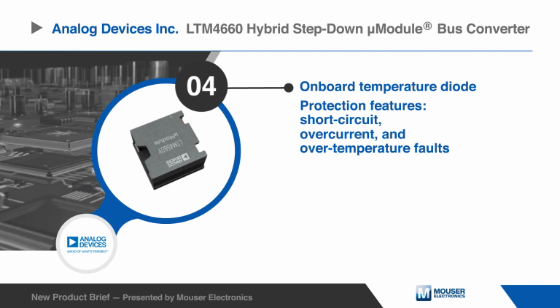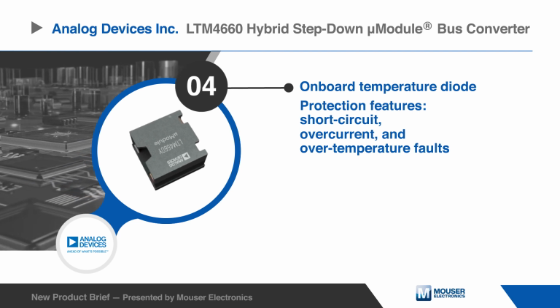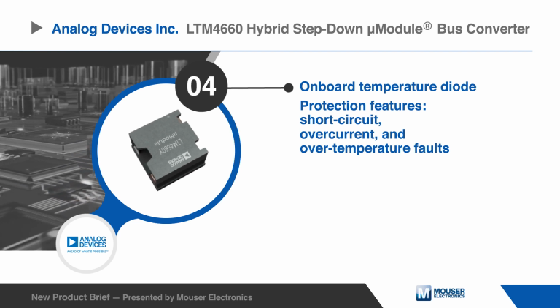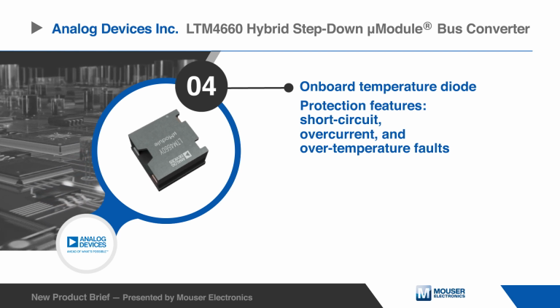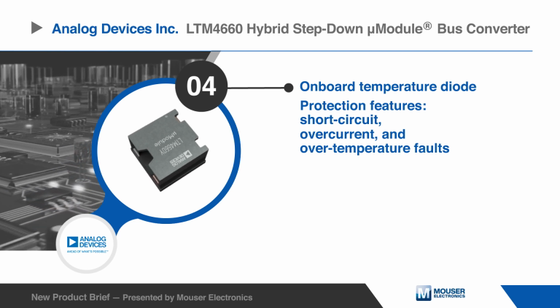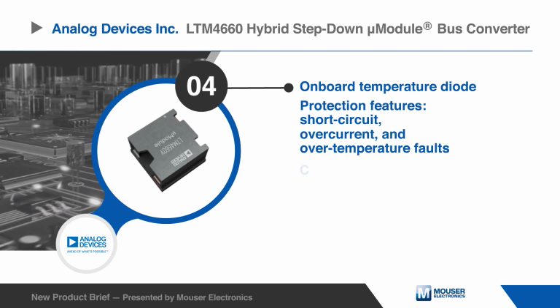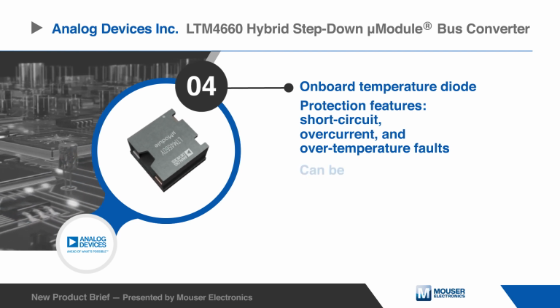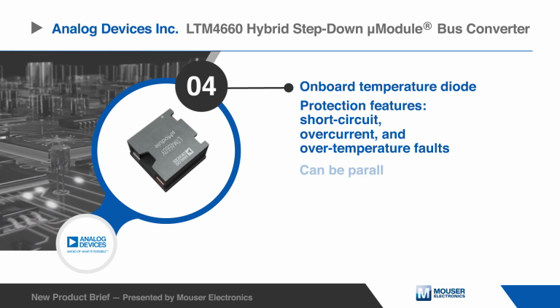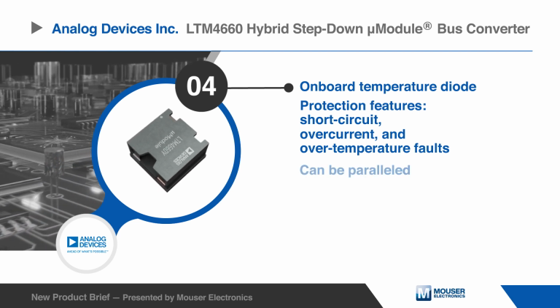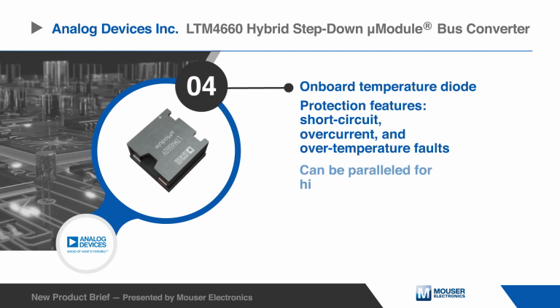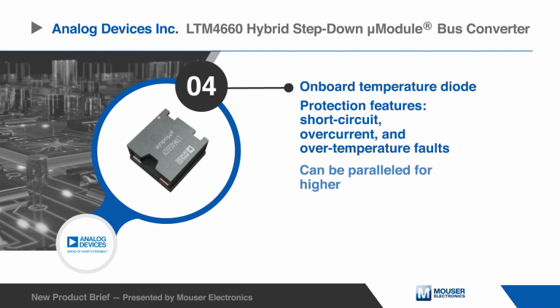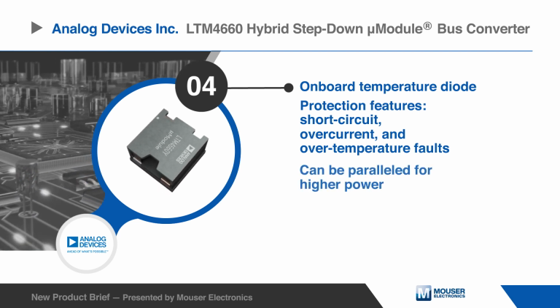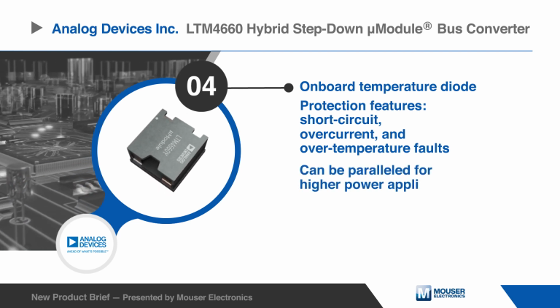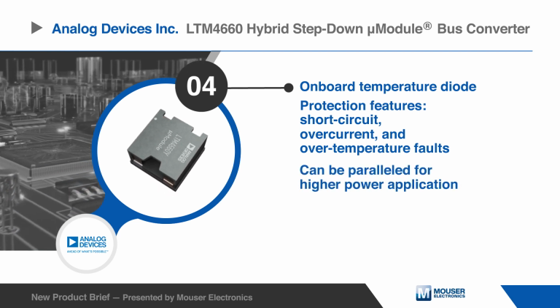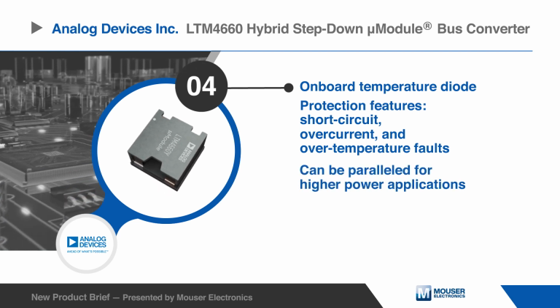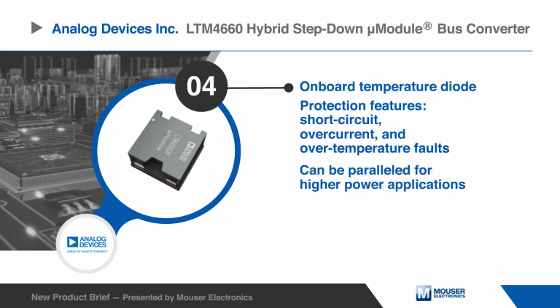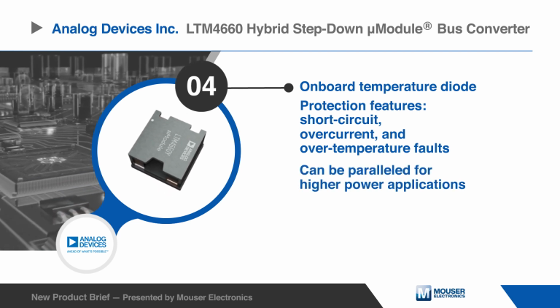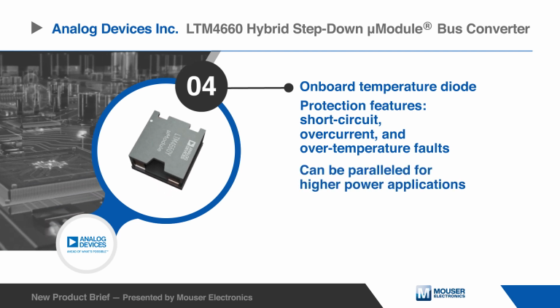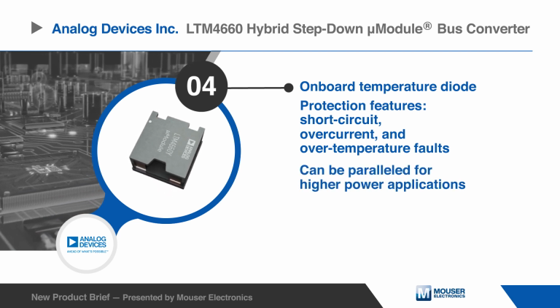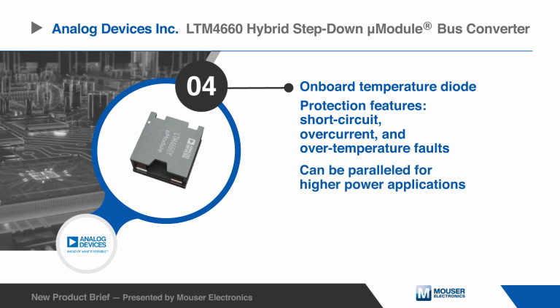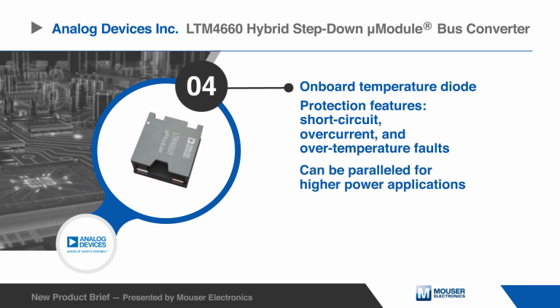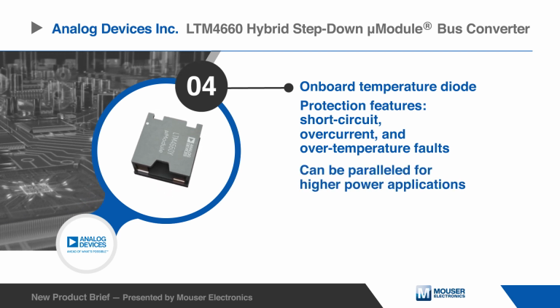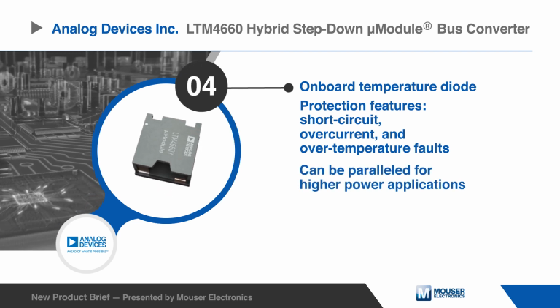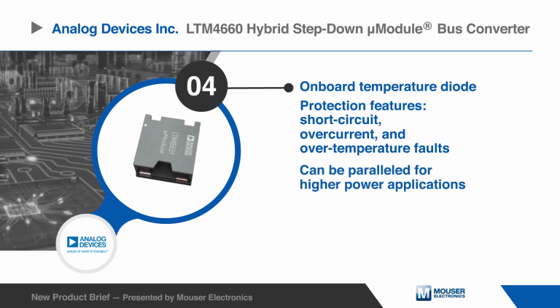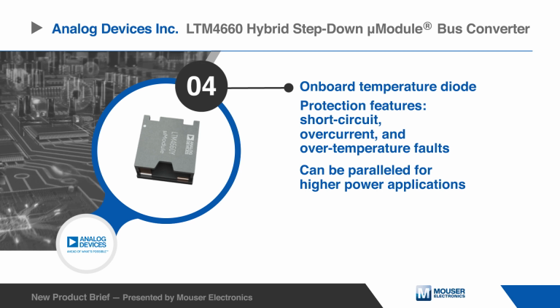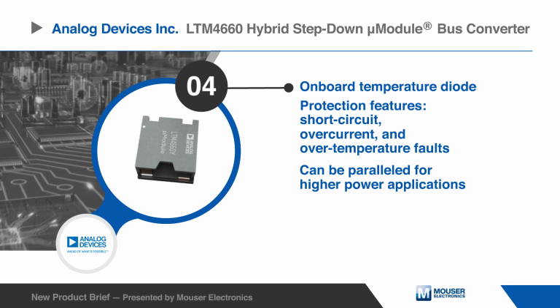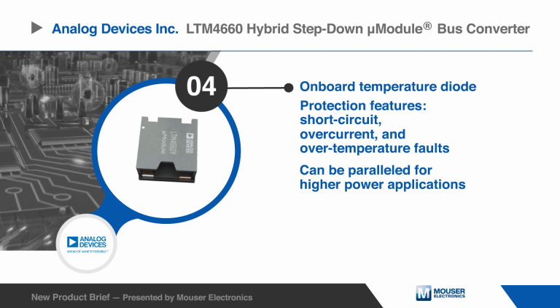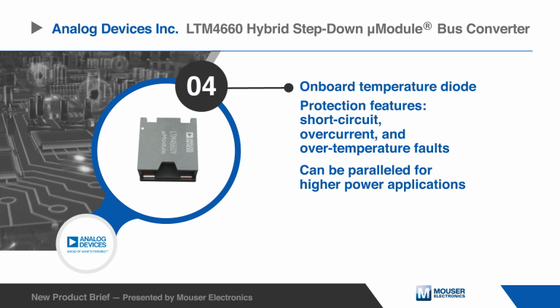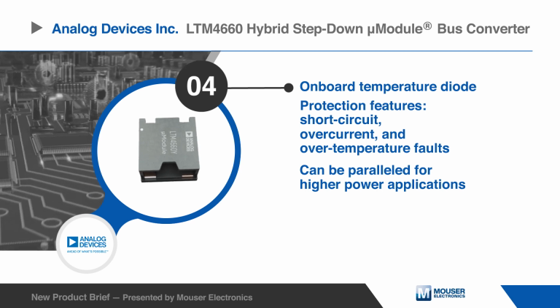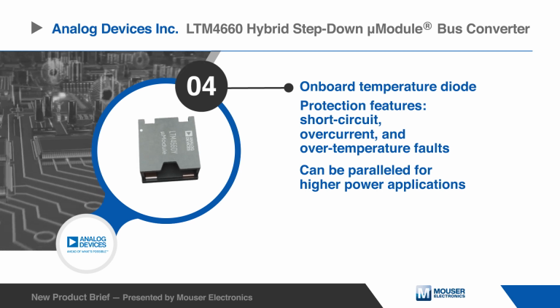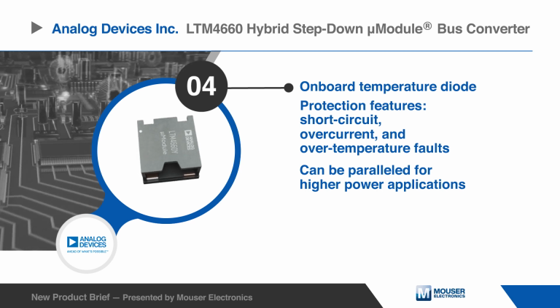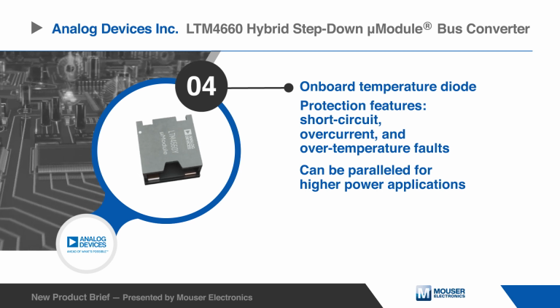Multiple LTM4660 modules can be easily paralleled for higher power applications.